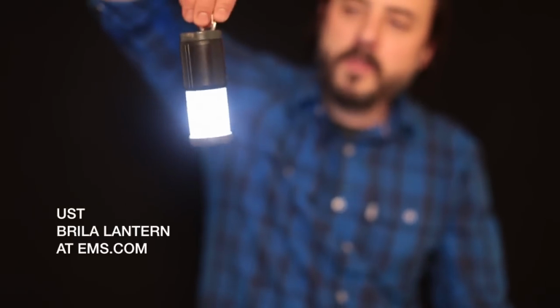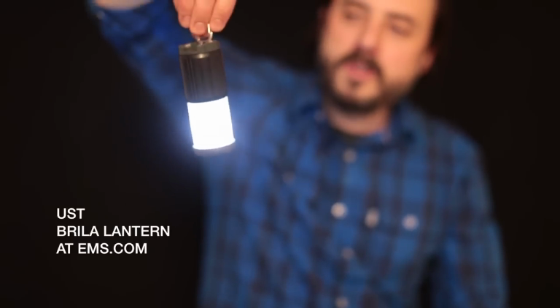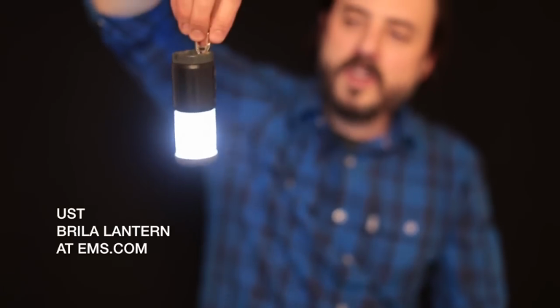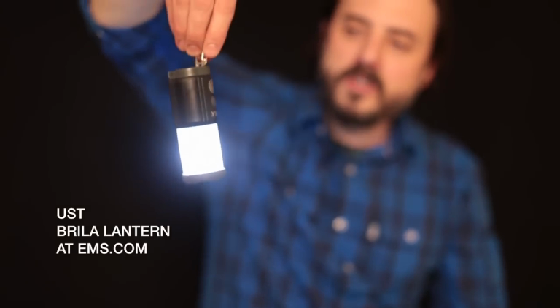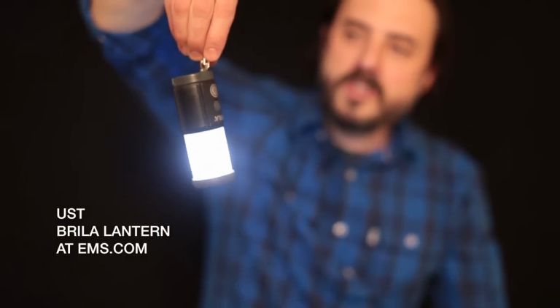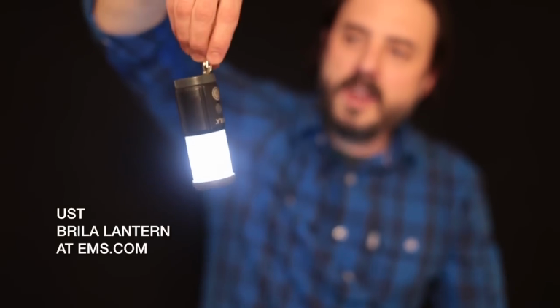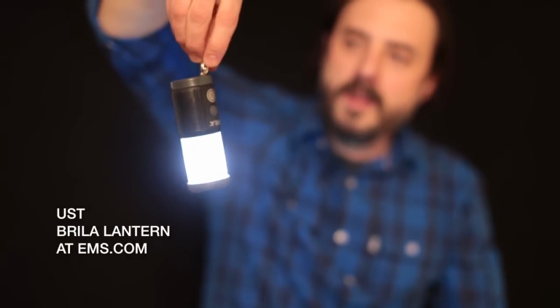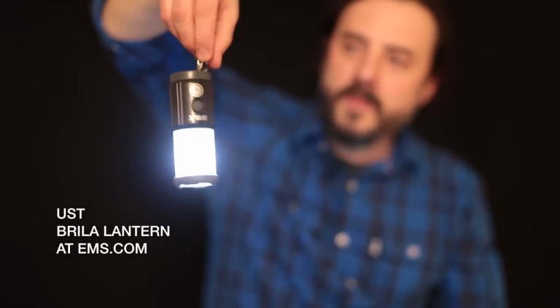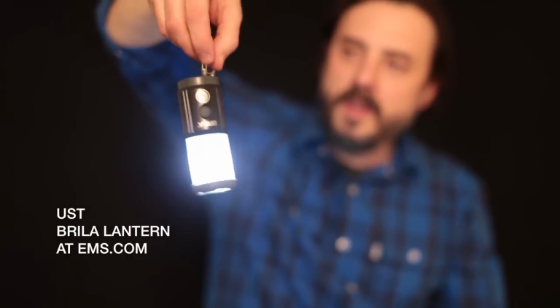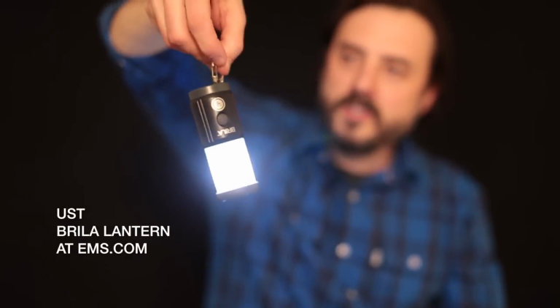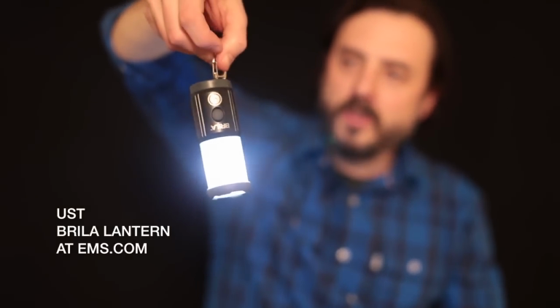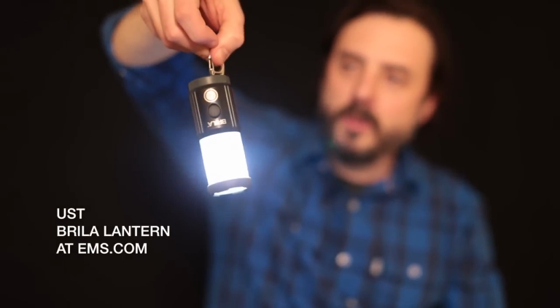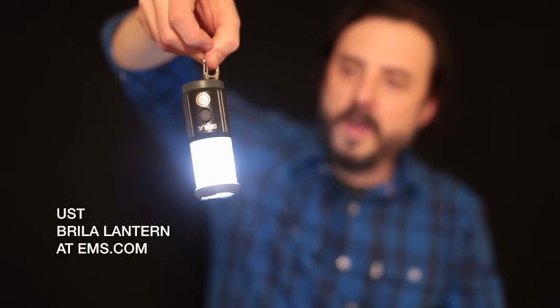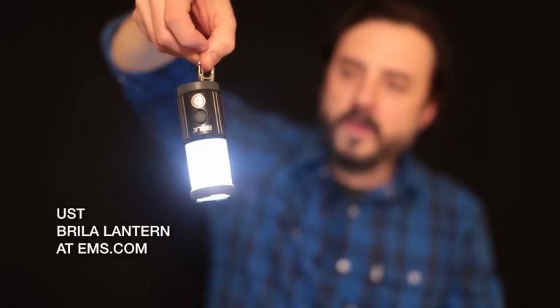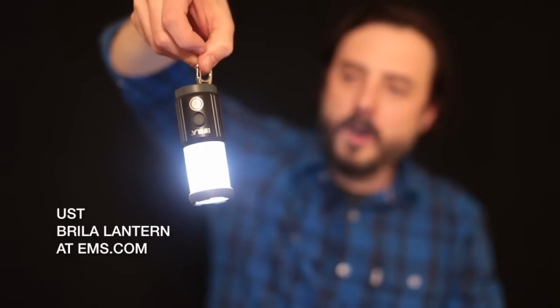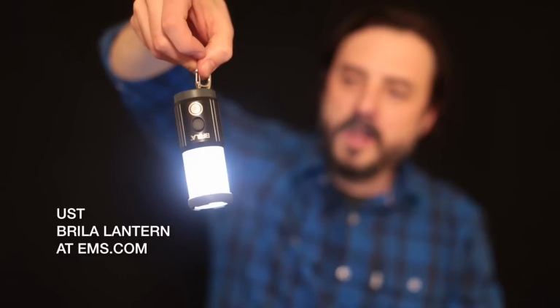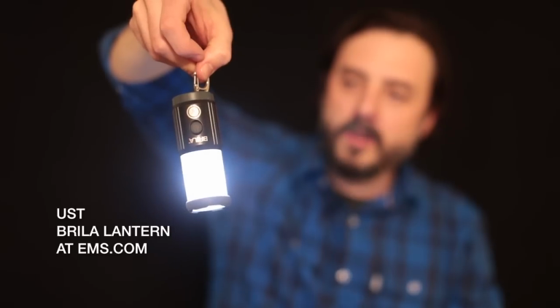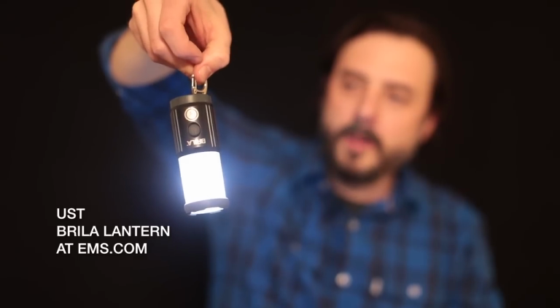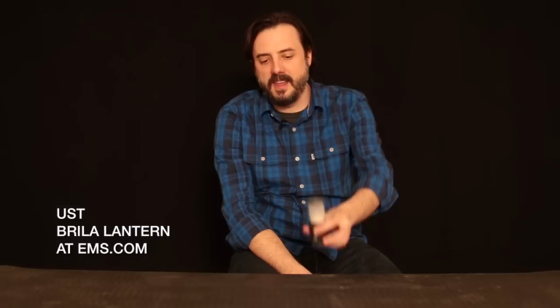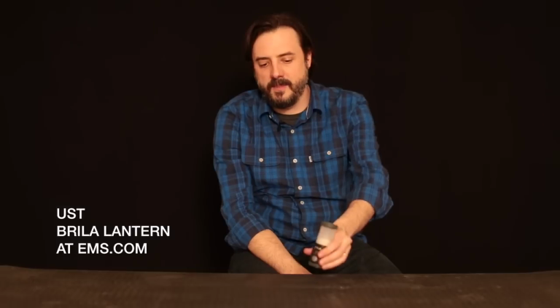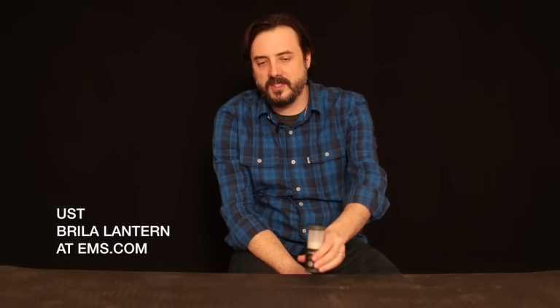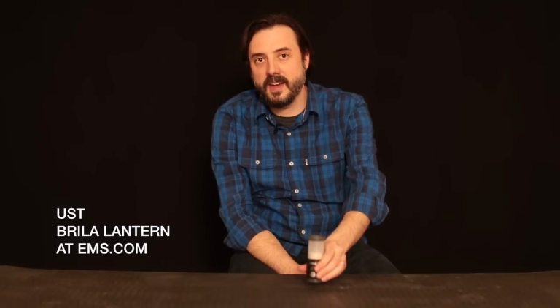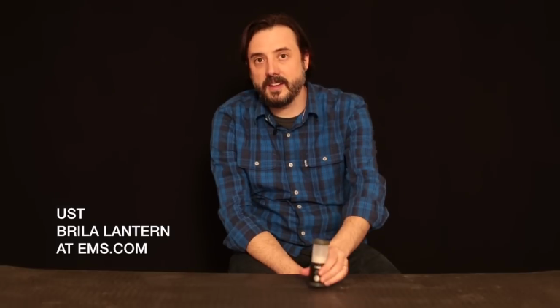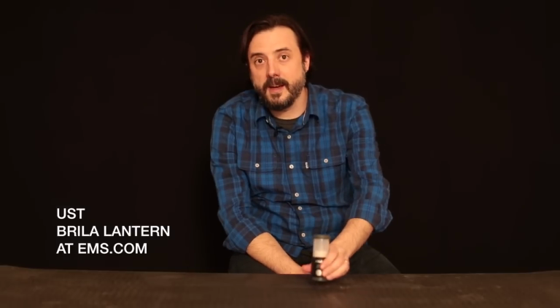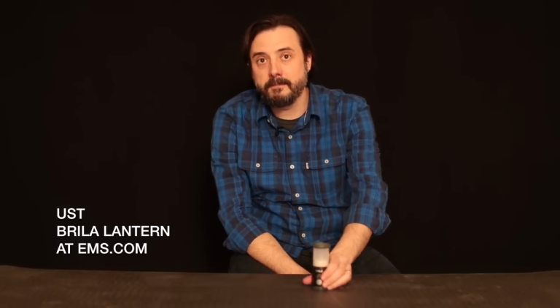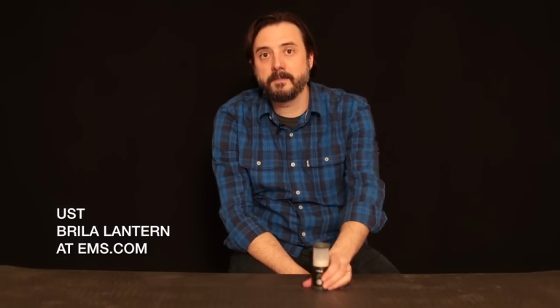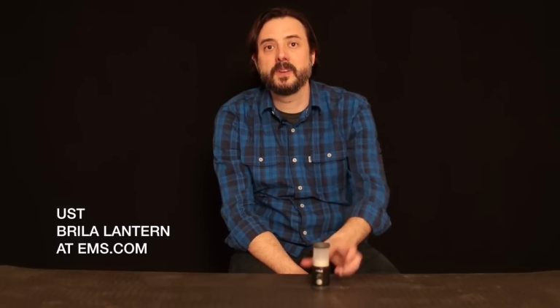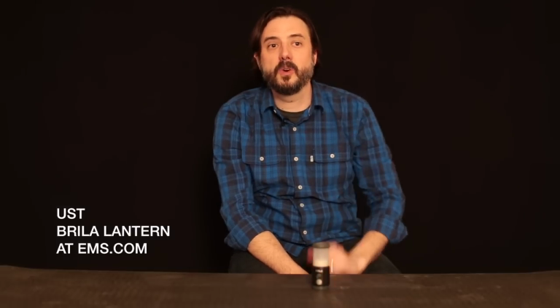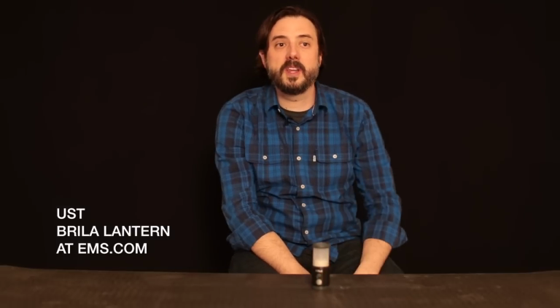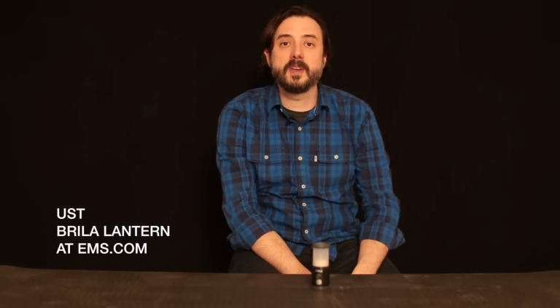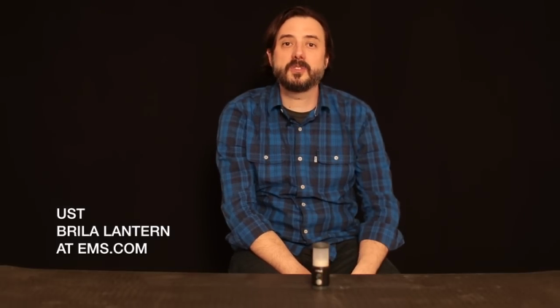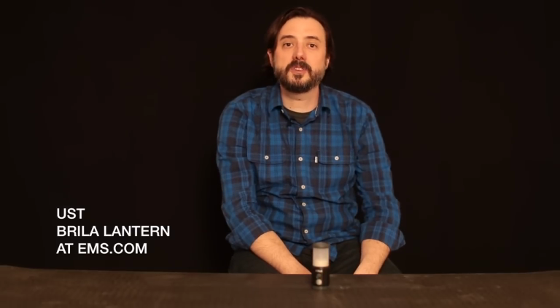That's the Brilla Lantern from UST at EMS.com or EMS stores.